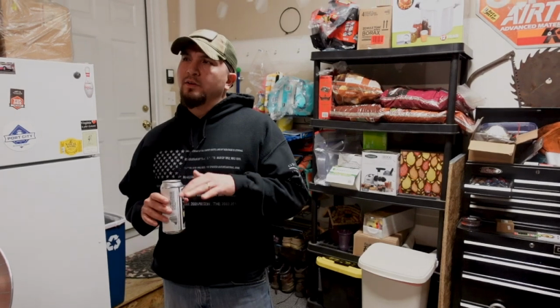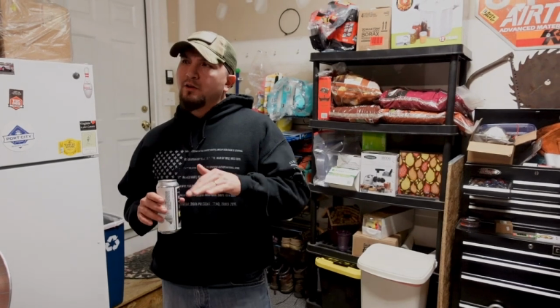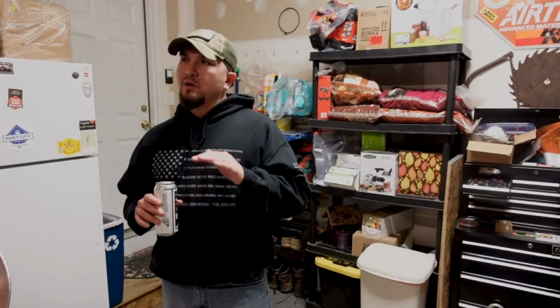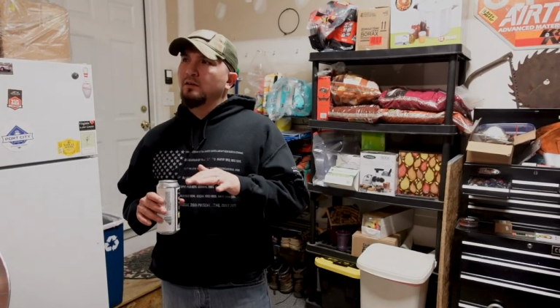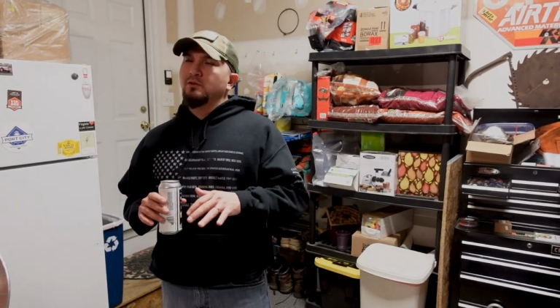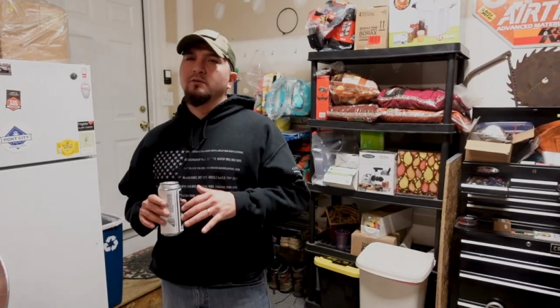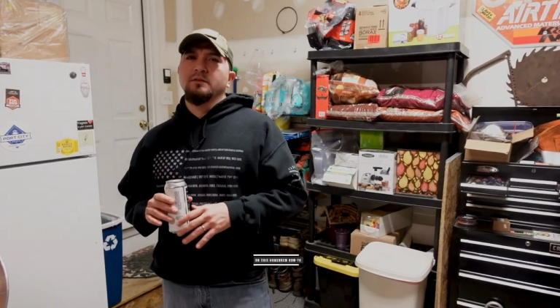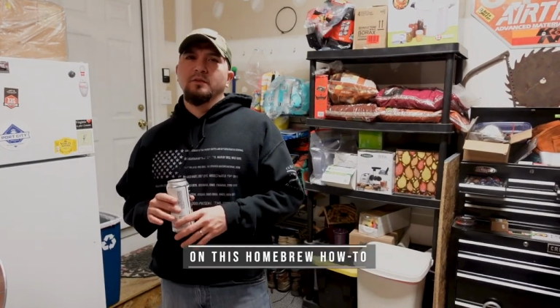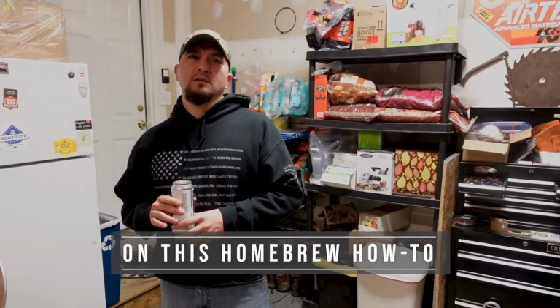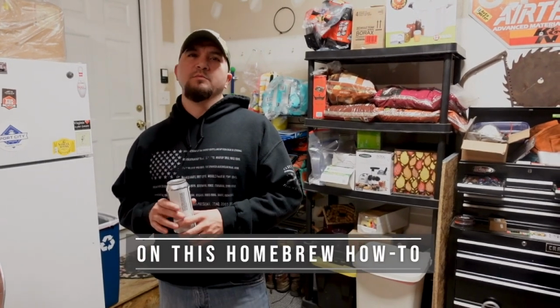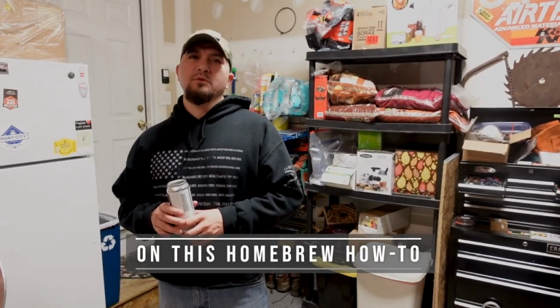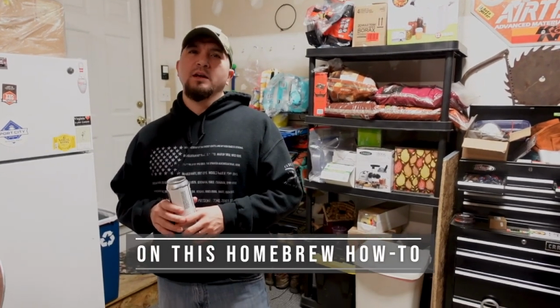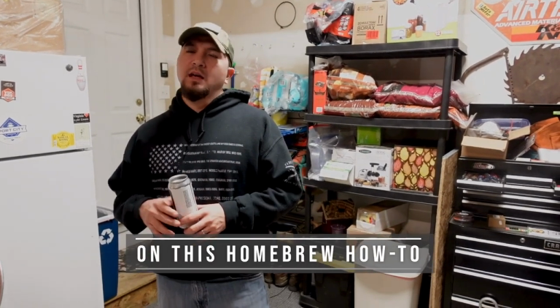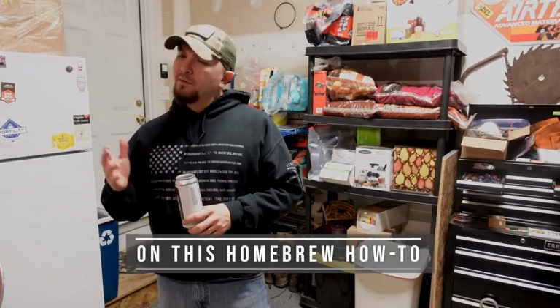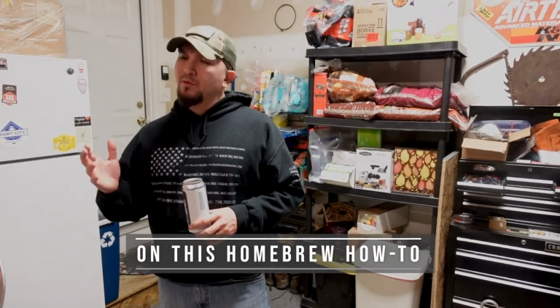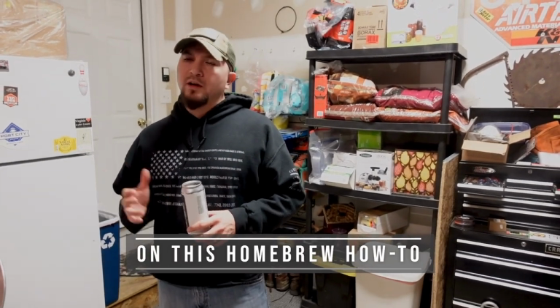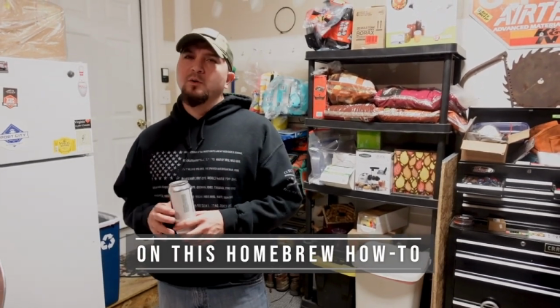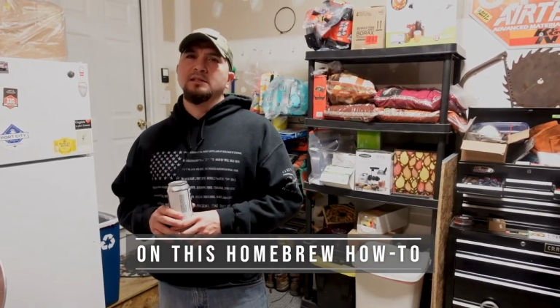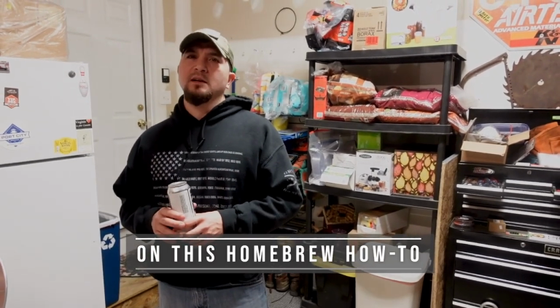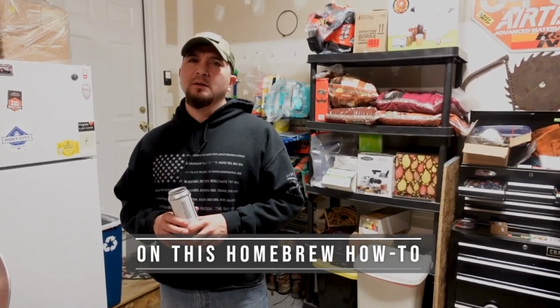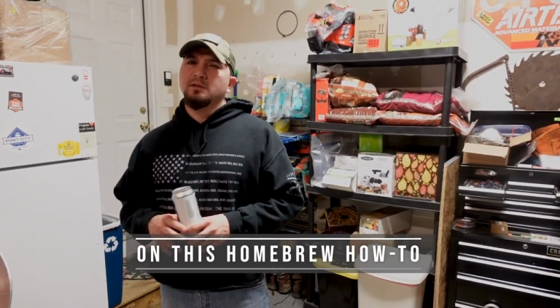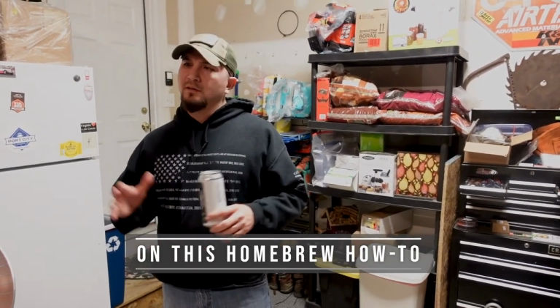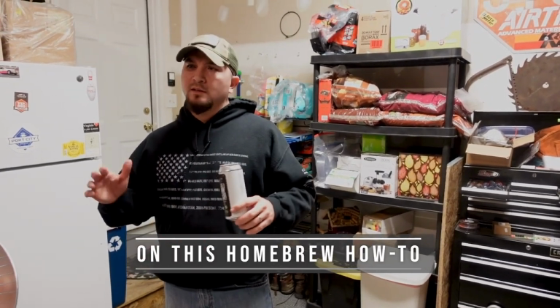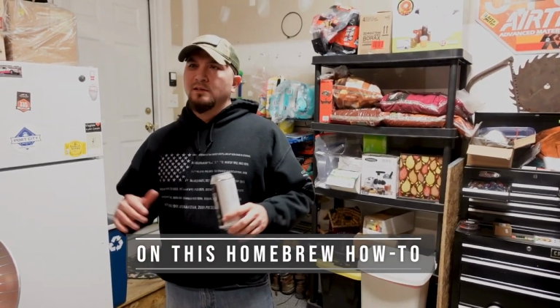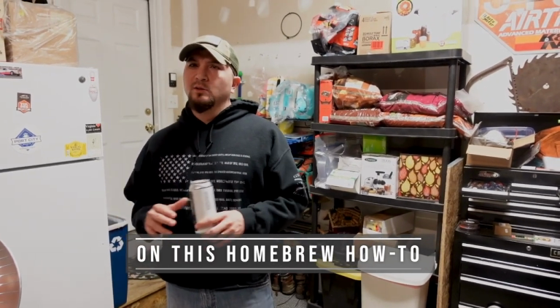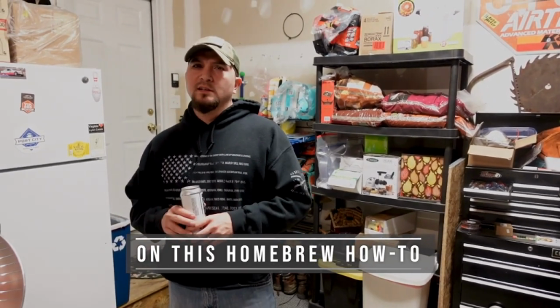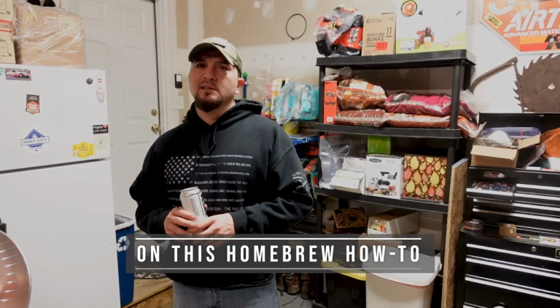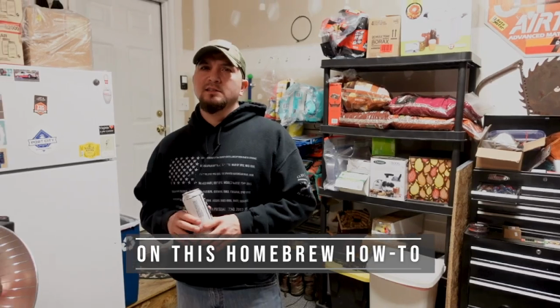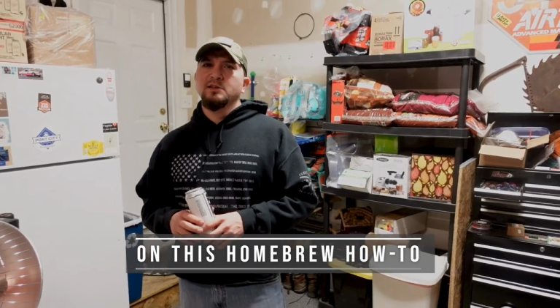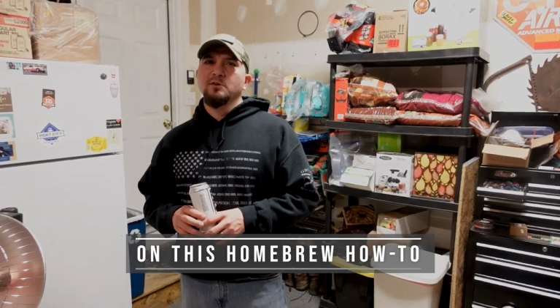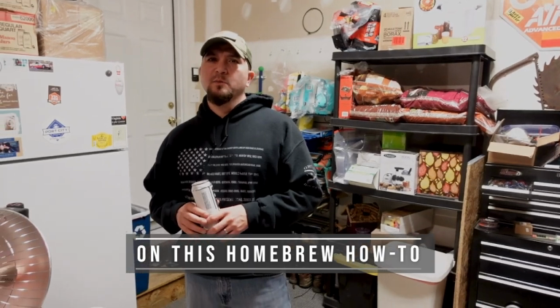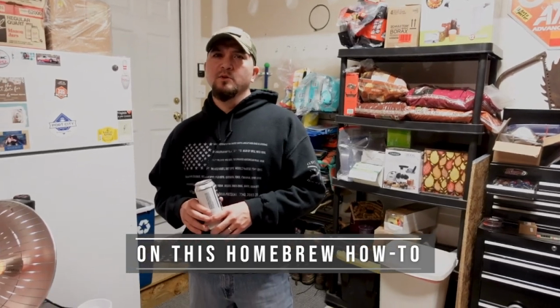Very rarely do you ever get a flawless brew day. Every brew day always has a hiccup, so don't let that deter you from brewing.